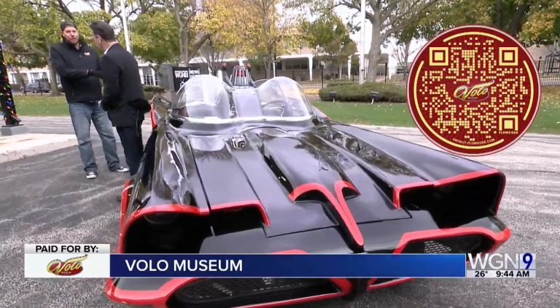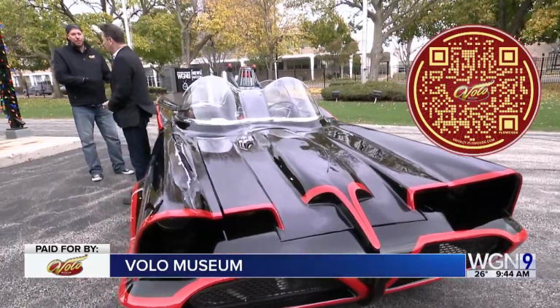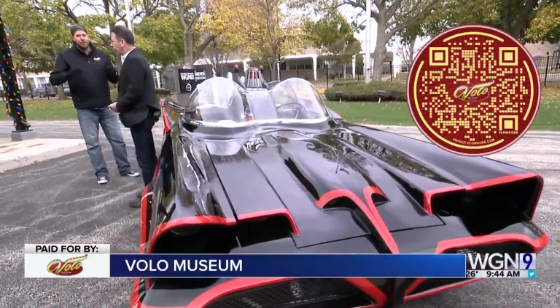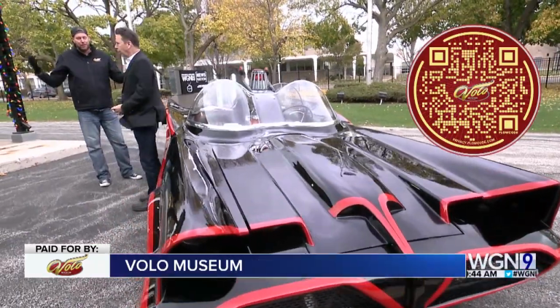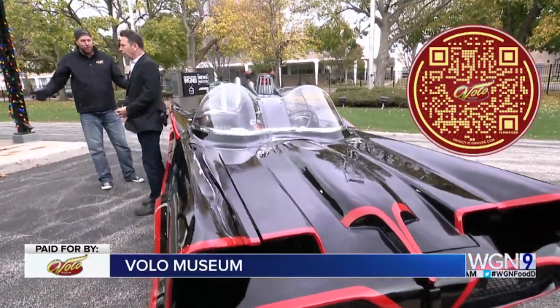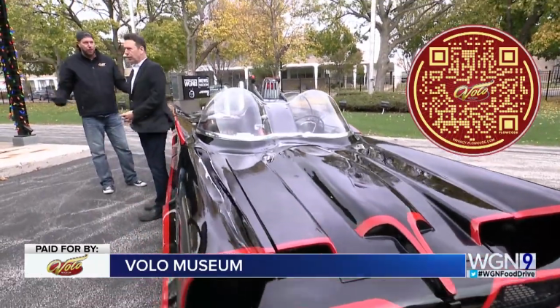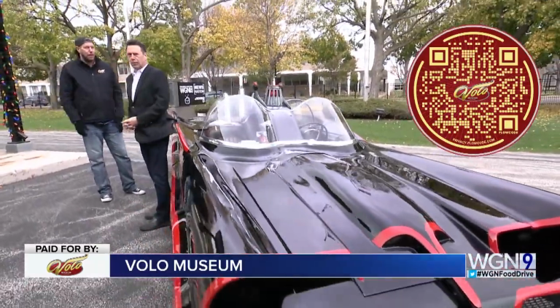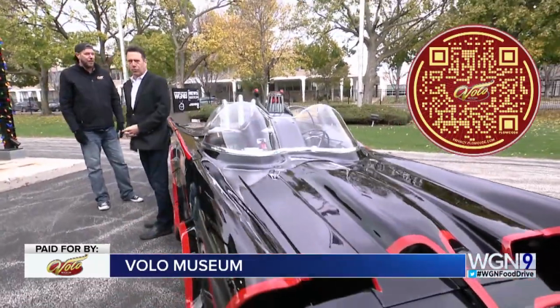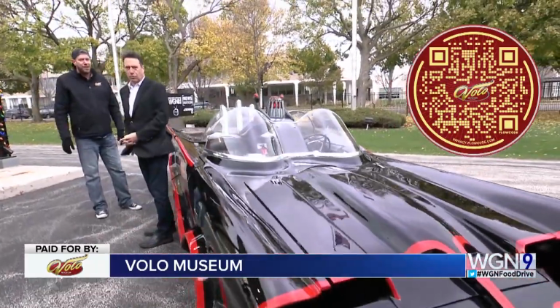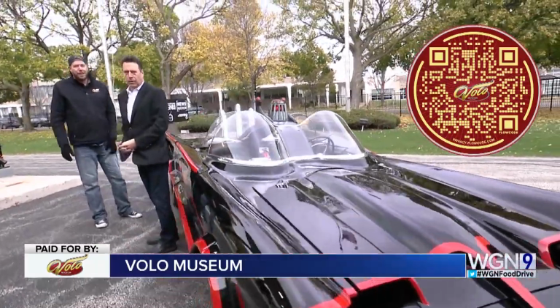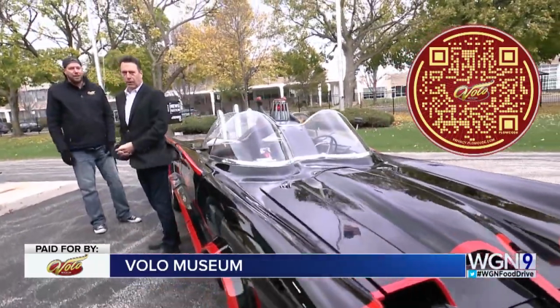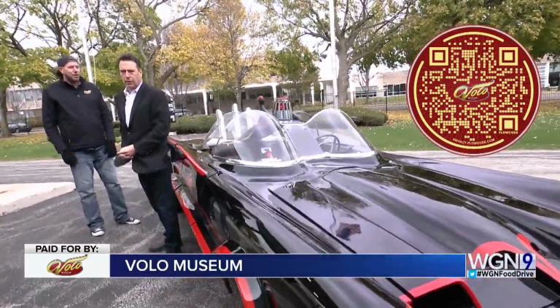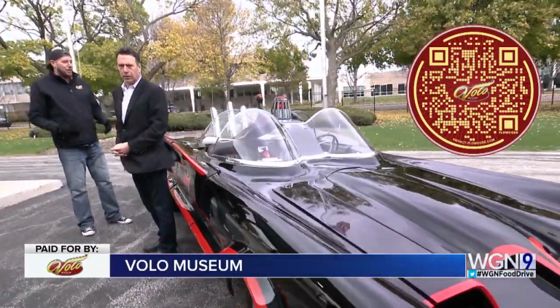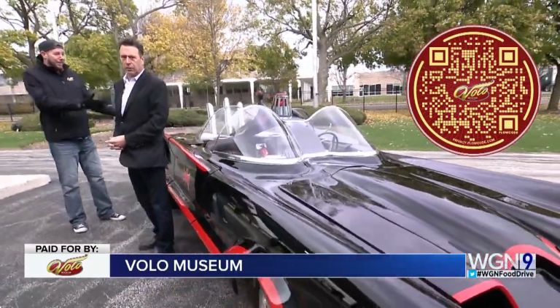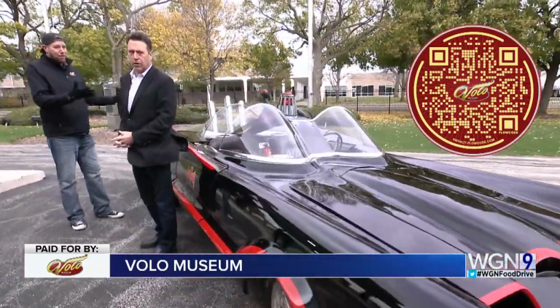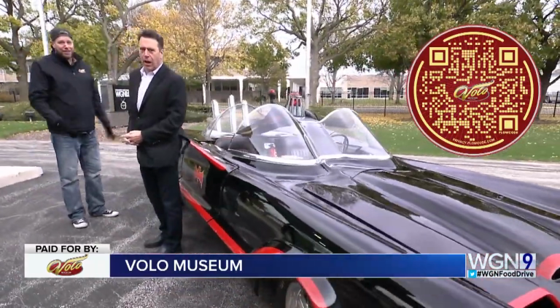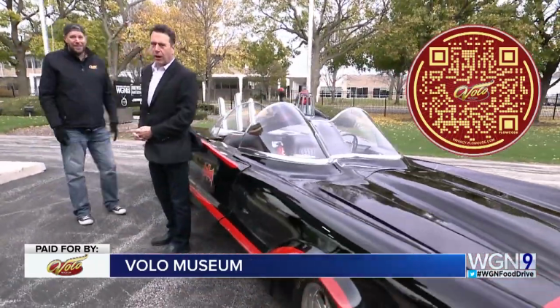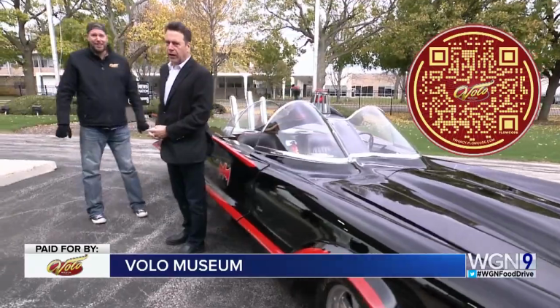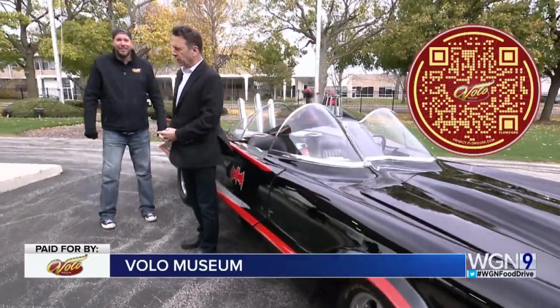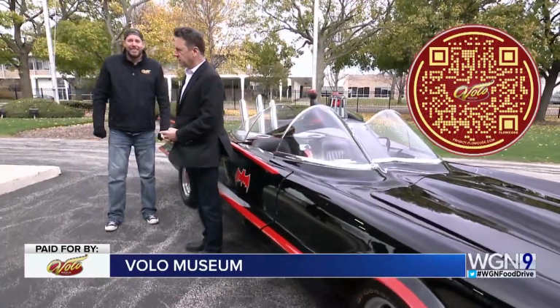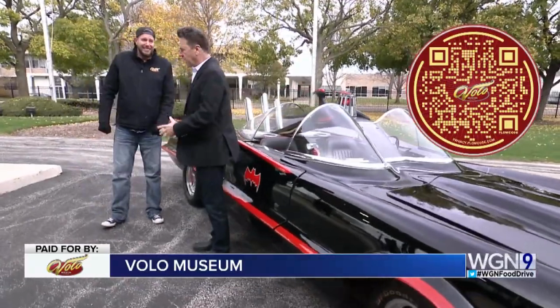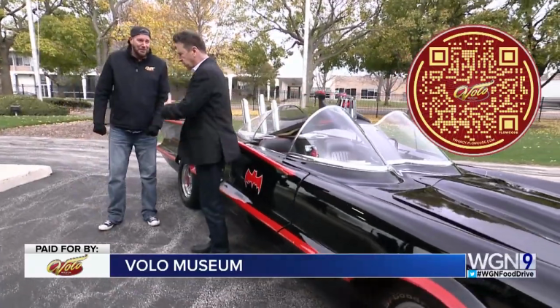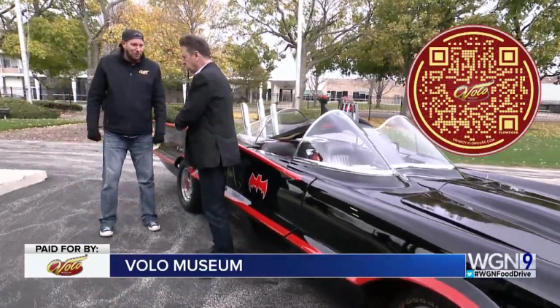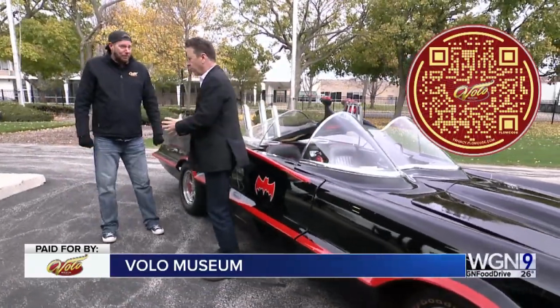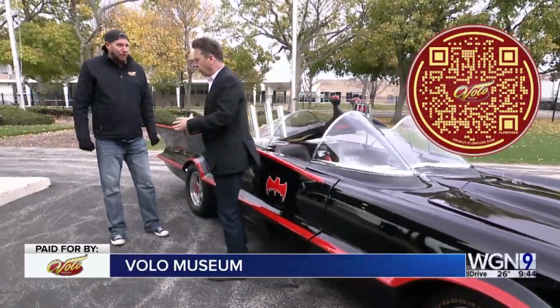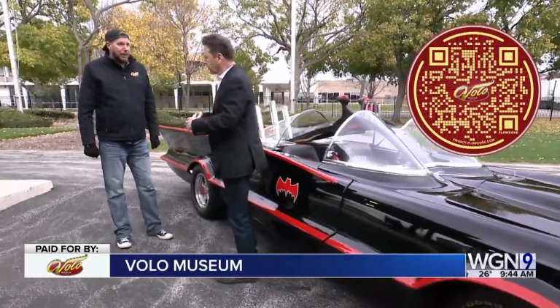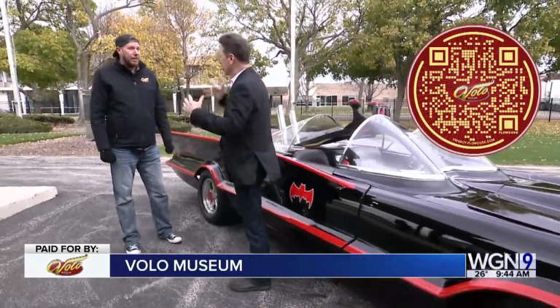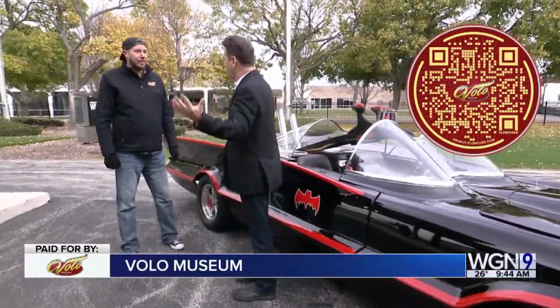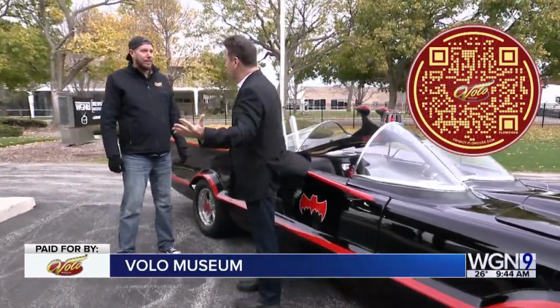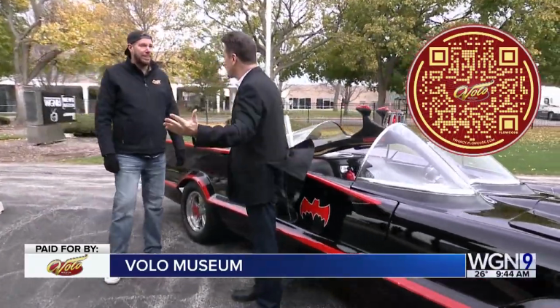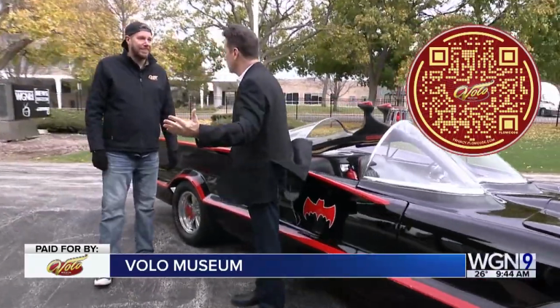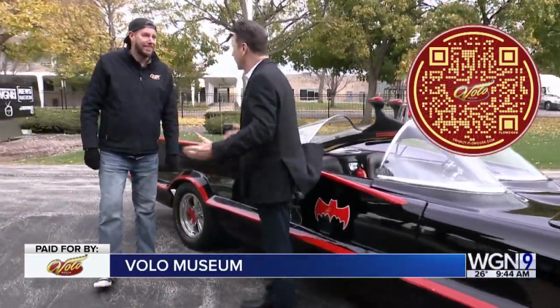Barris is a family friend of the Volo family. And you guys, not just this — you have one of the greatest car collections in the country.